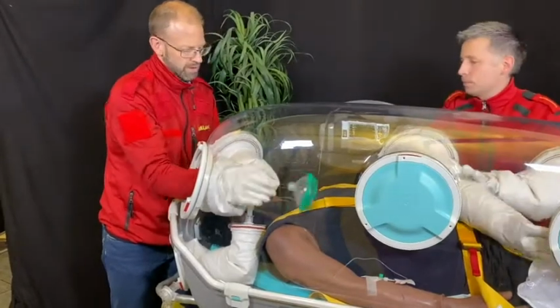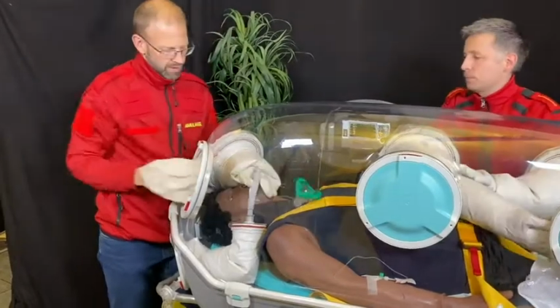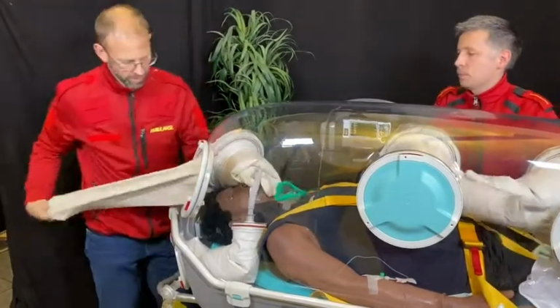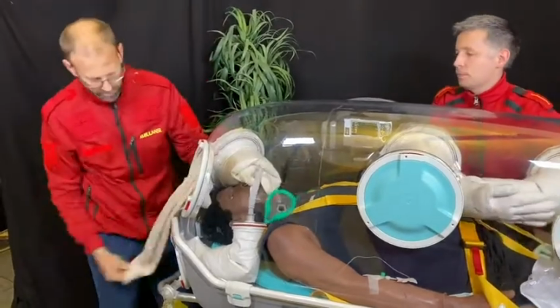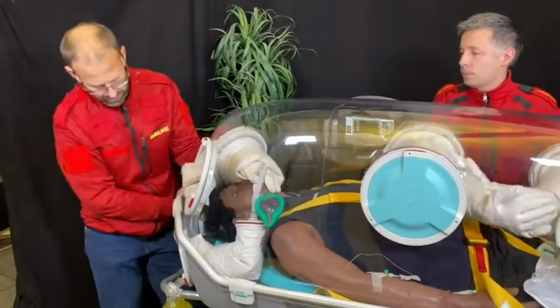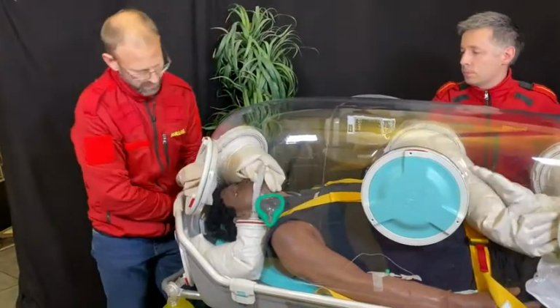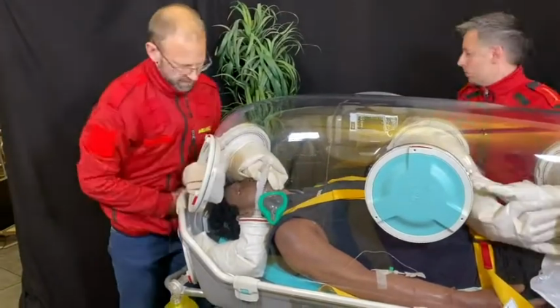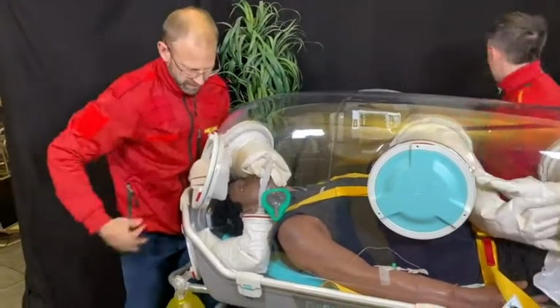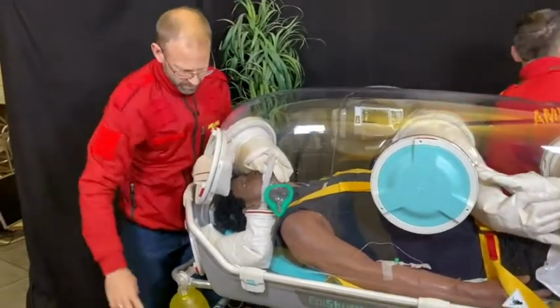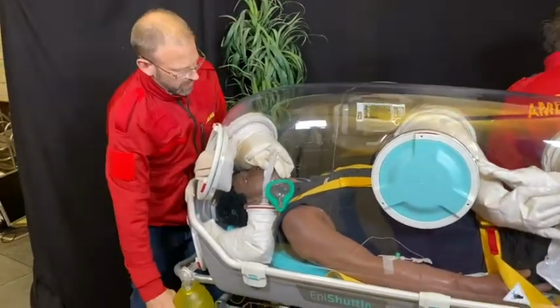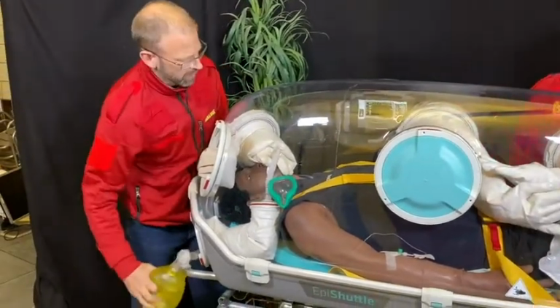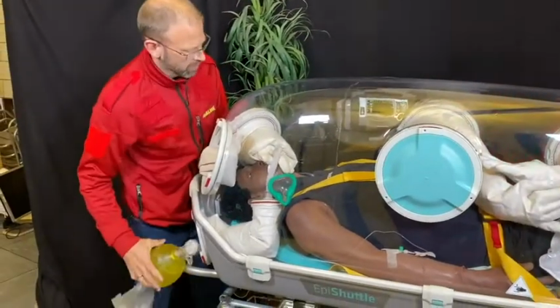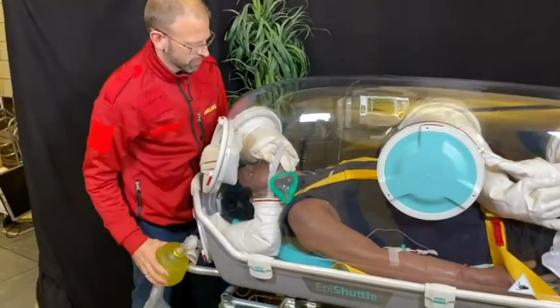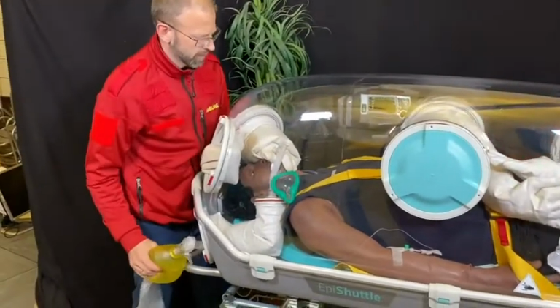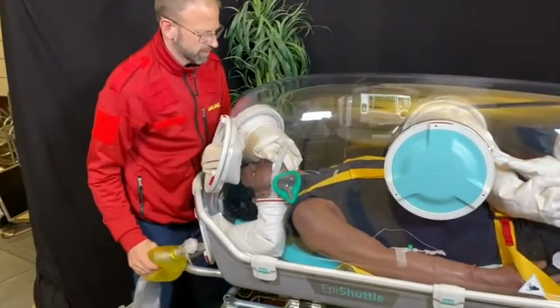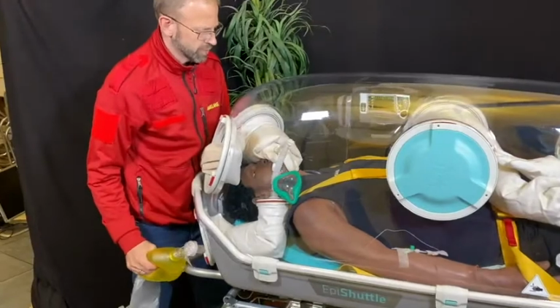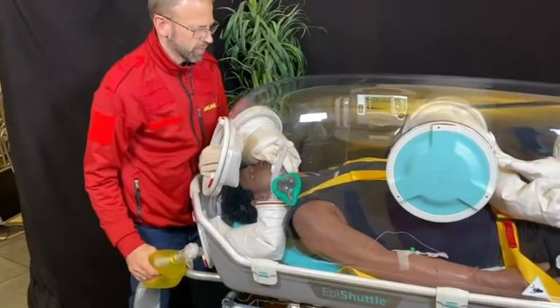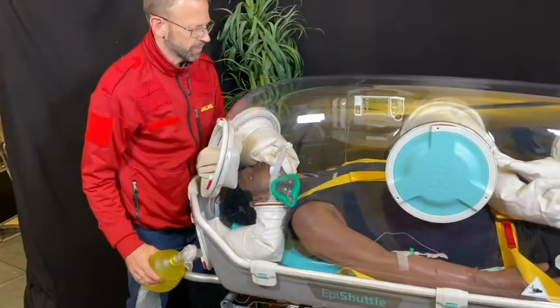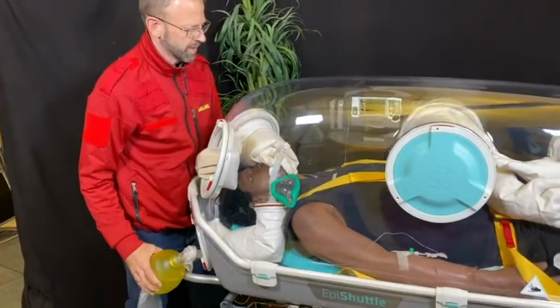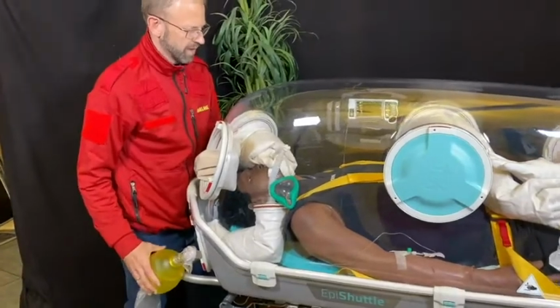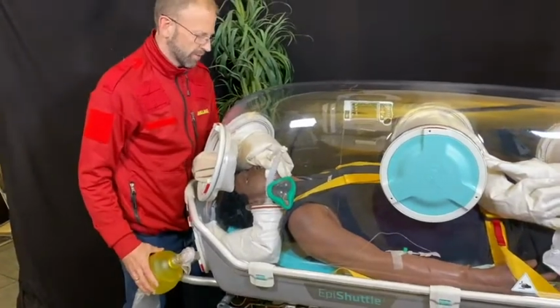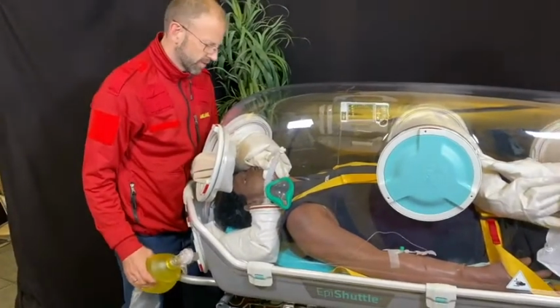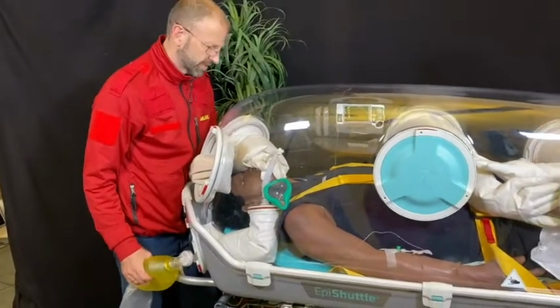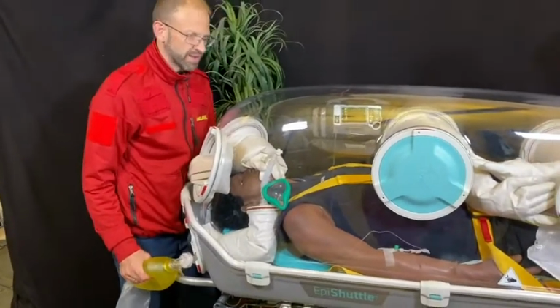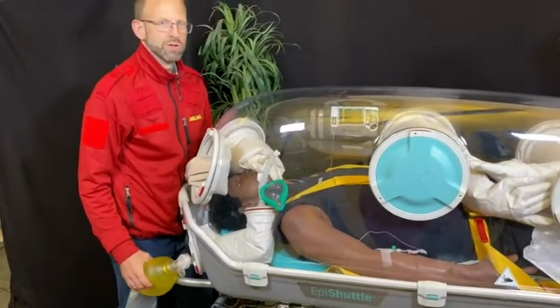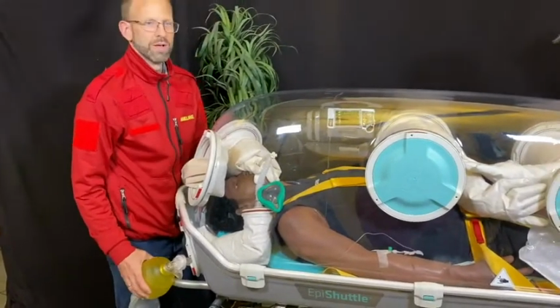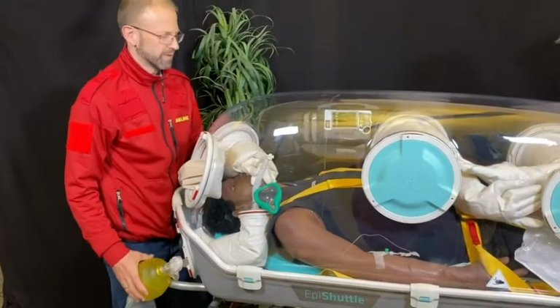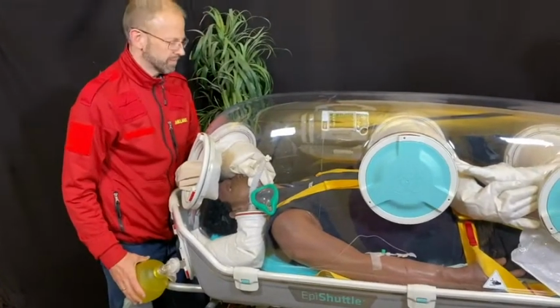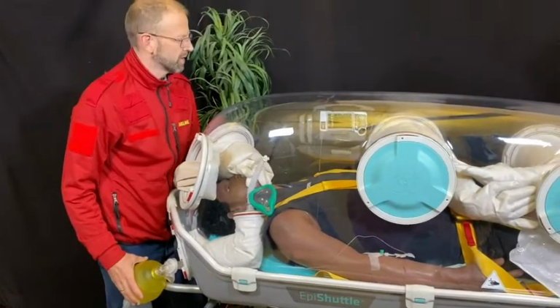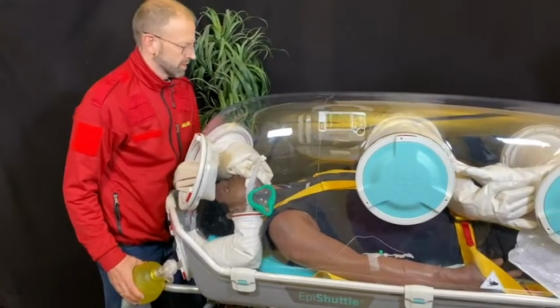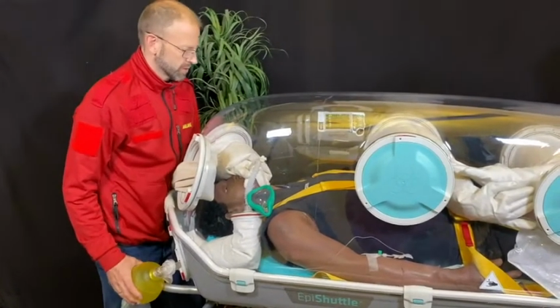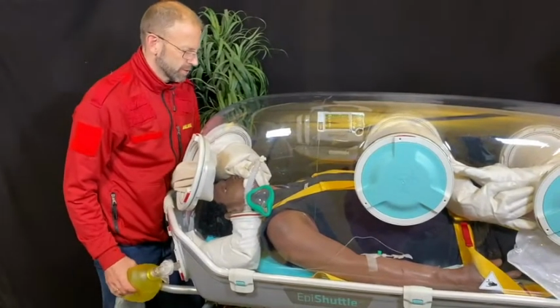And then we are back to ventilating through the tube. And now we can fixate the tube as we usually do.